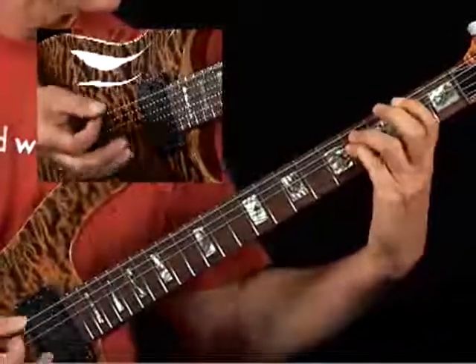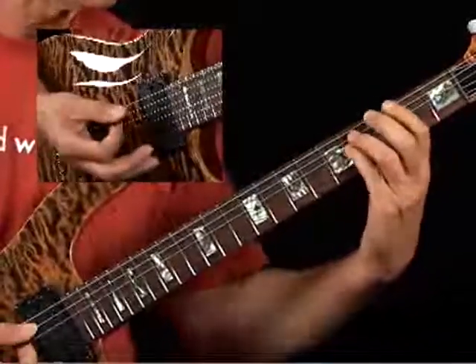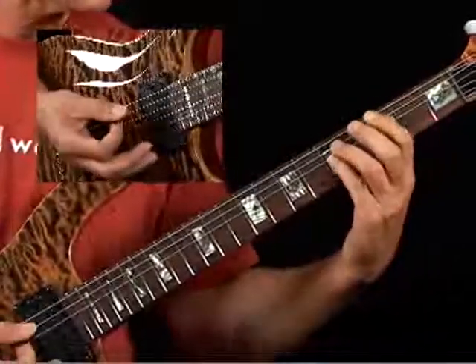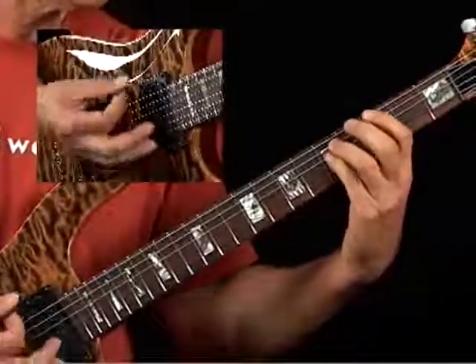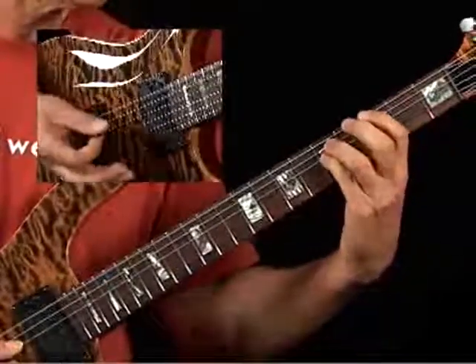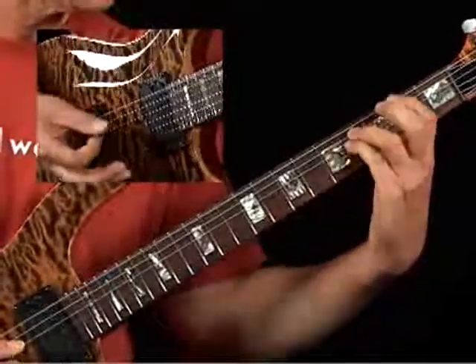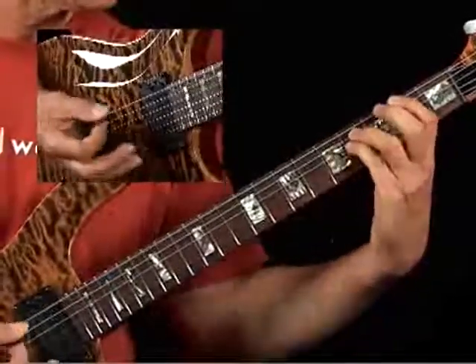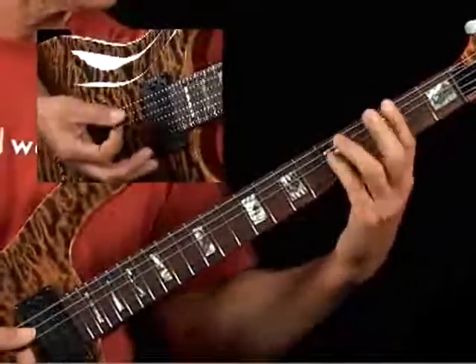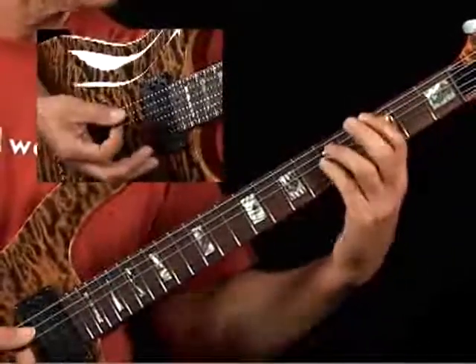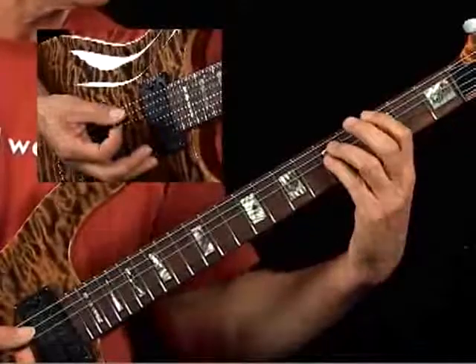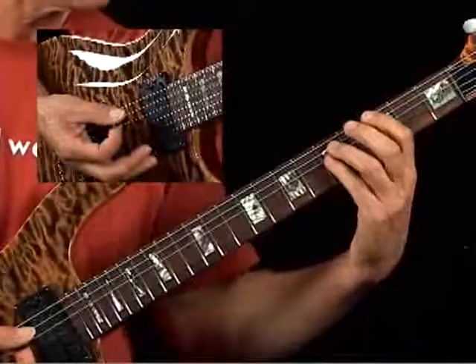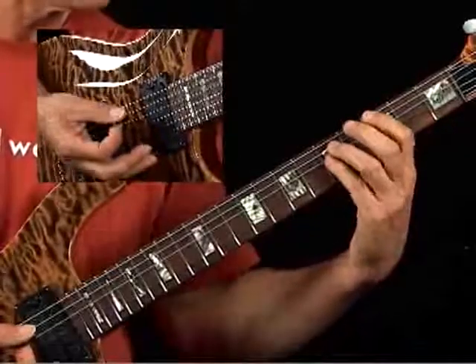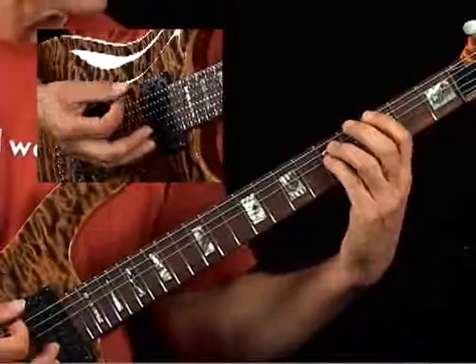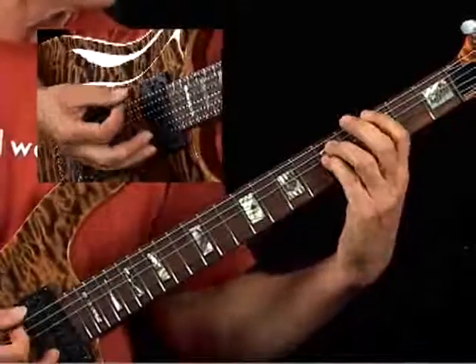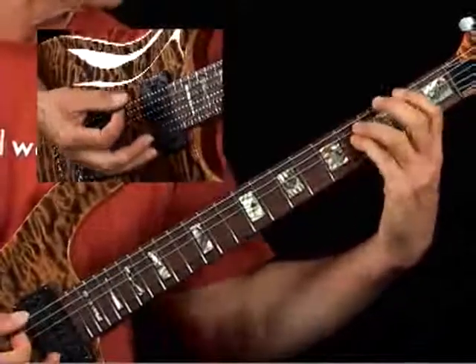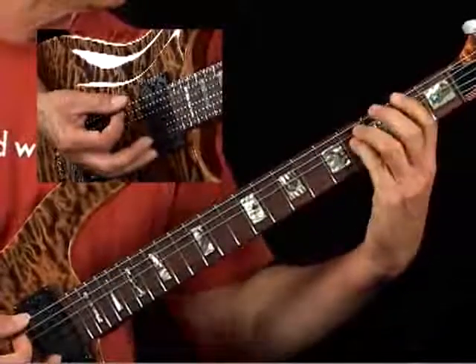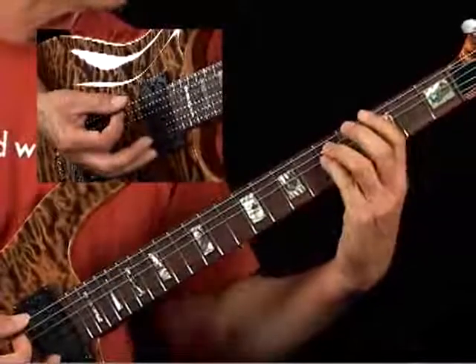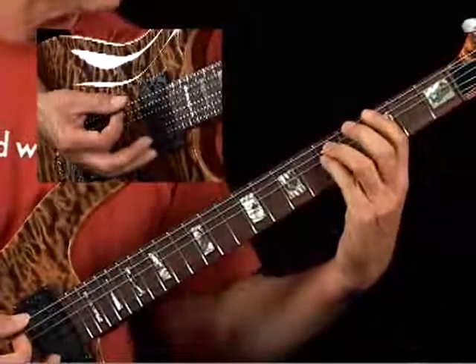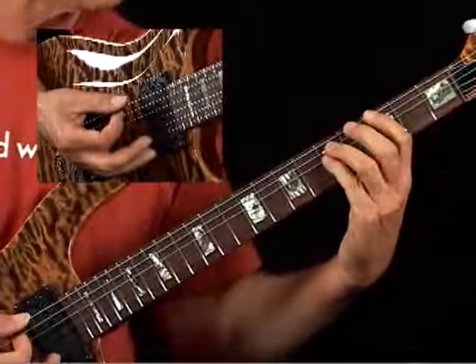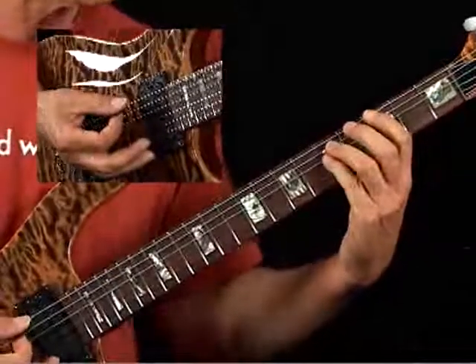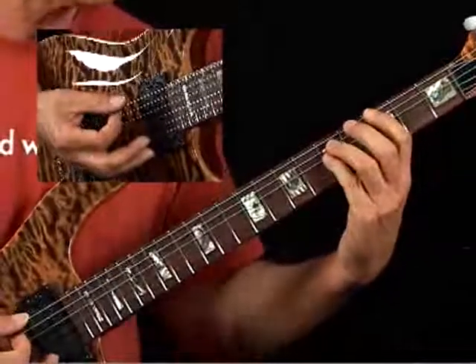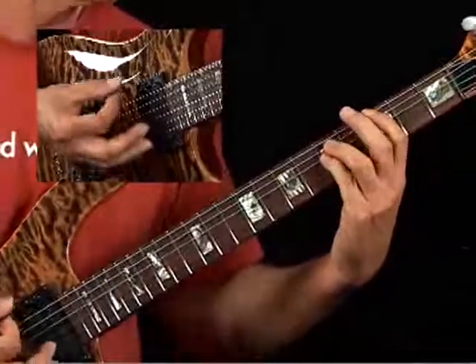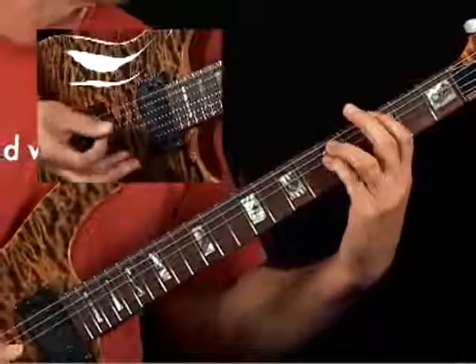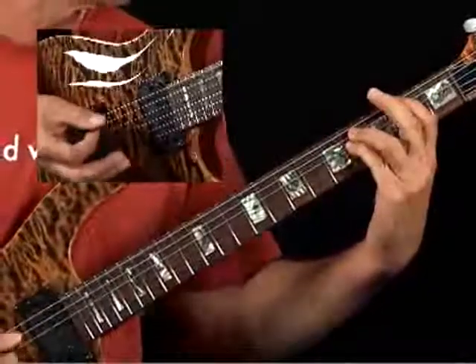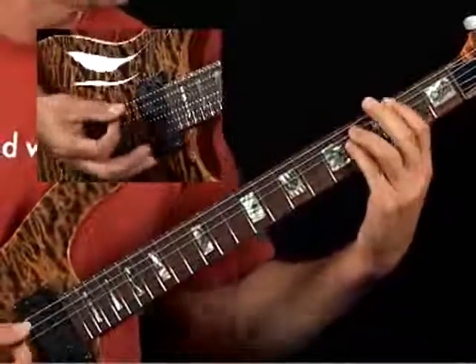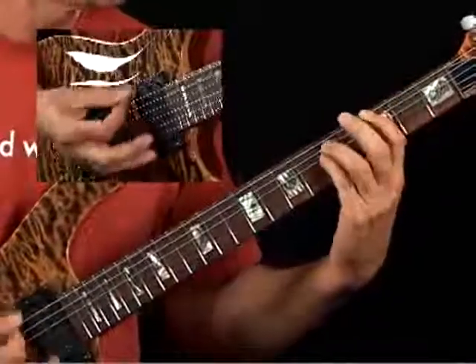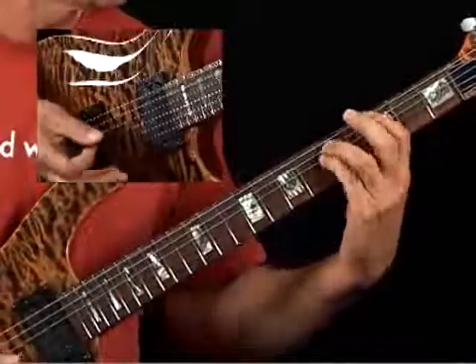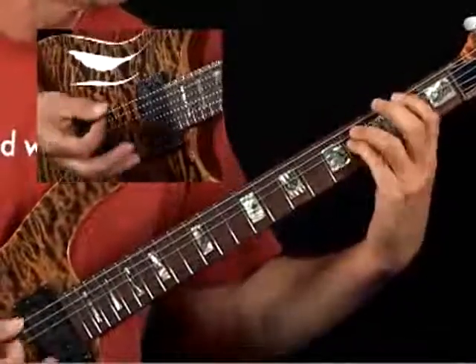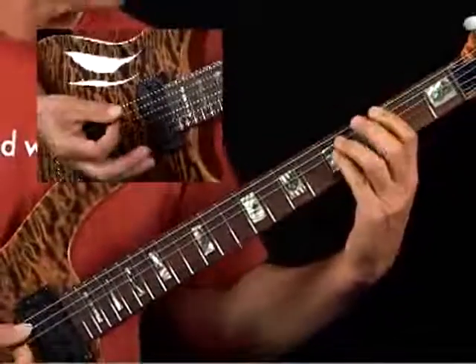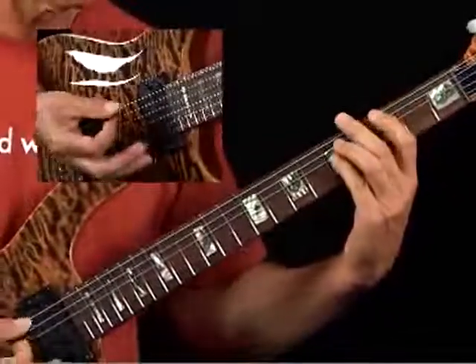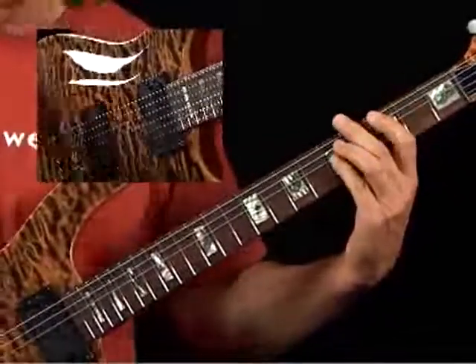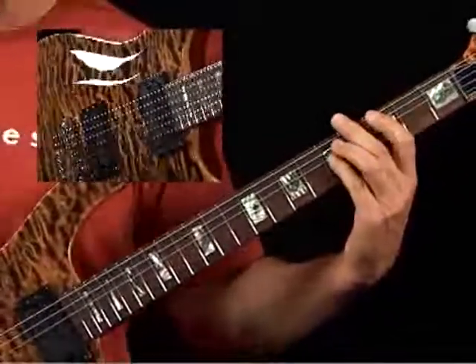For a half-step slide like that, you can just pivot on your thumb. You don't need to move your thumb with your hand. Try it both ways.